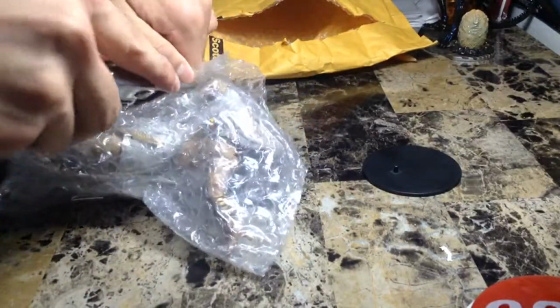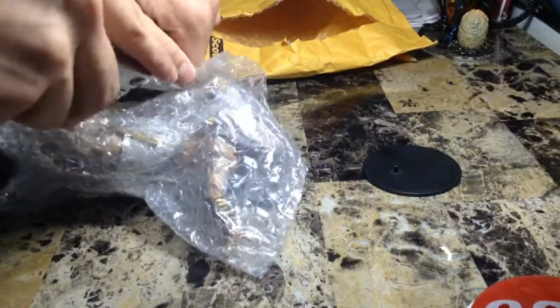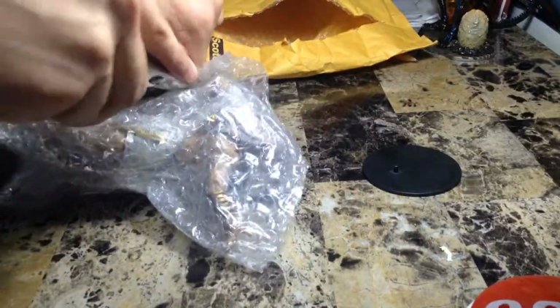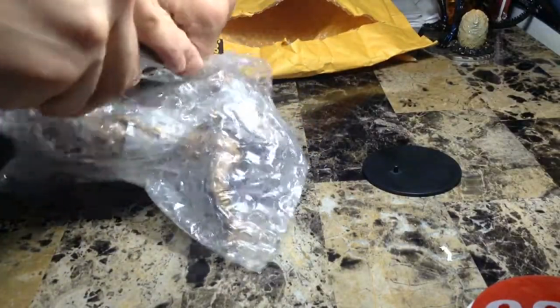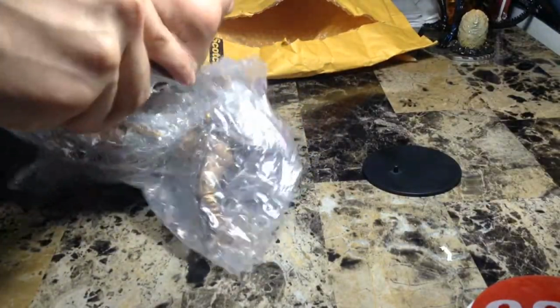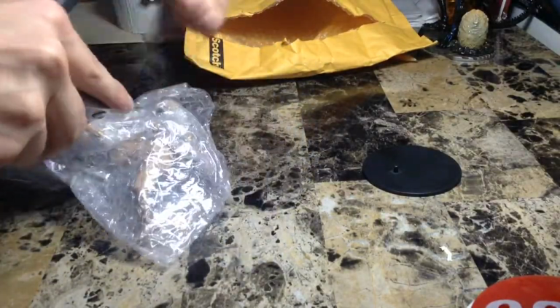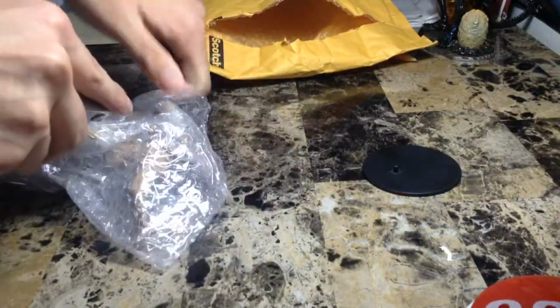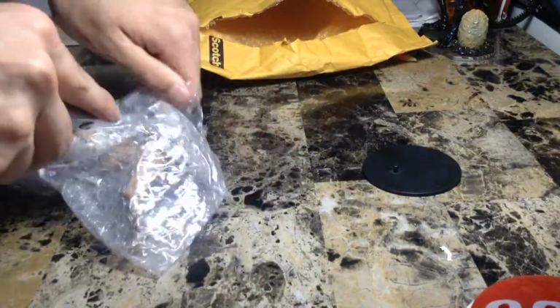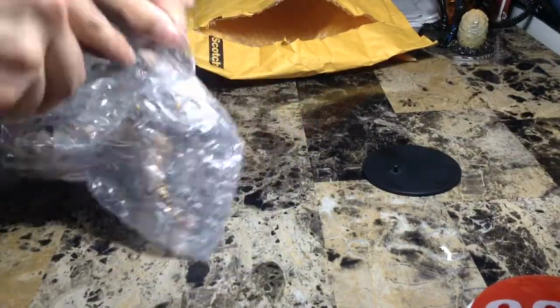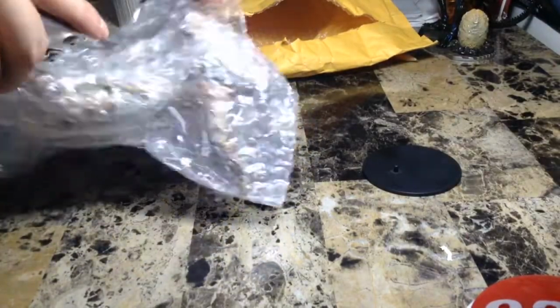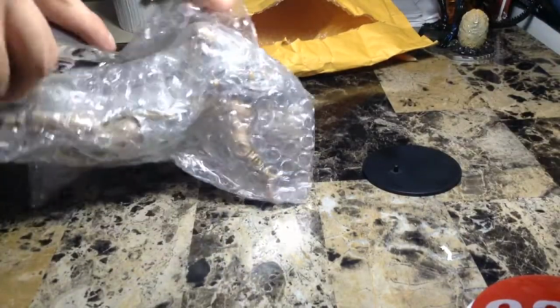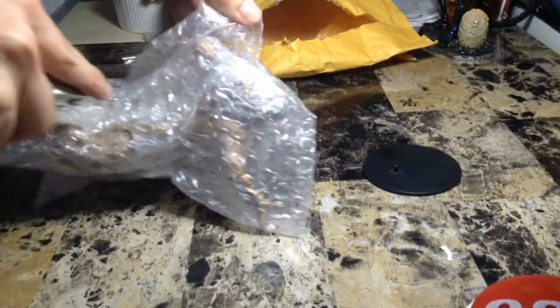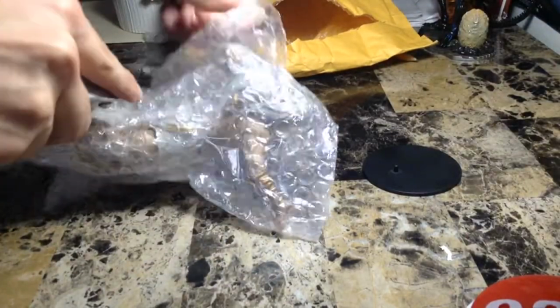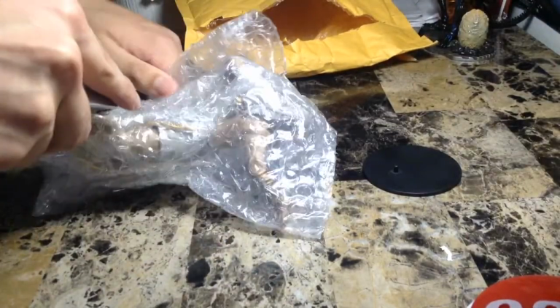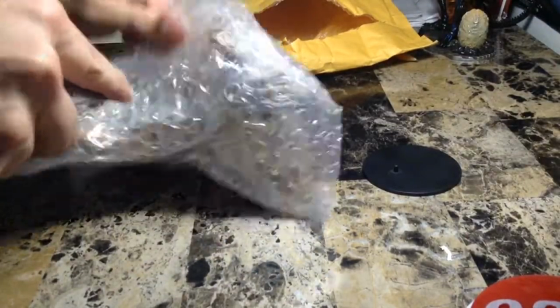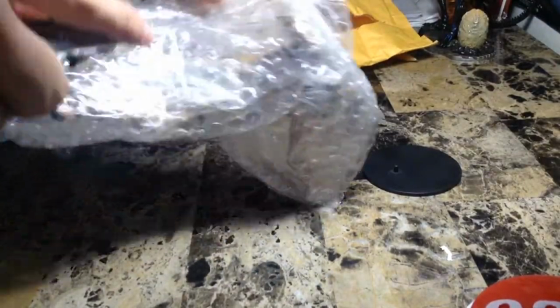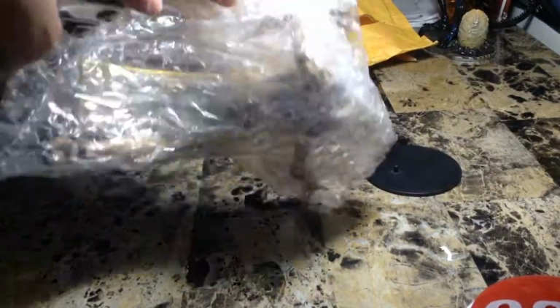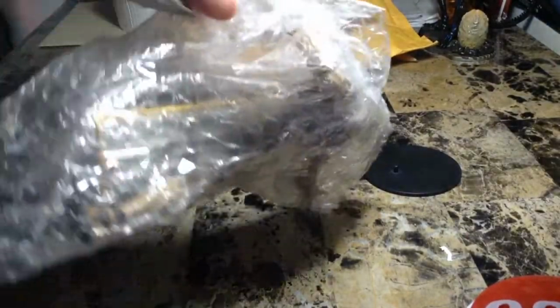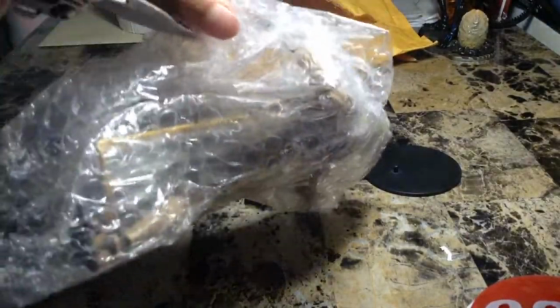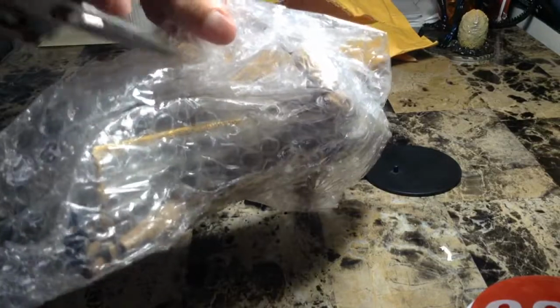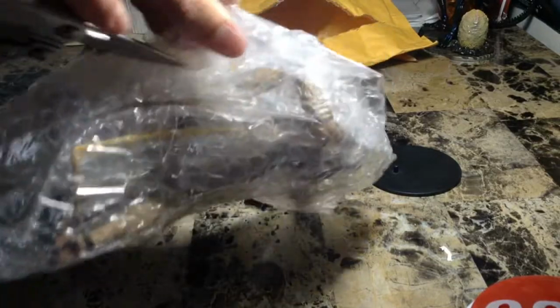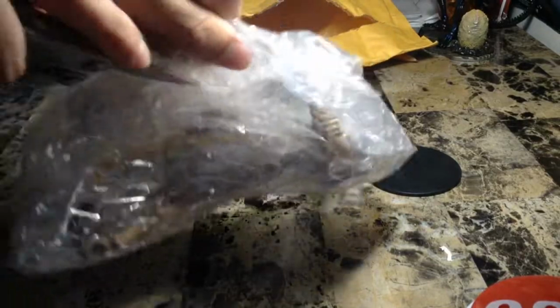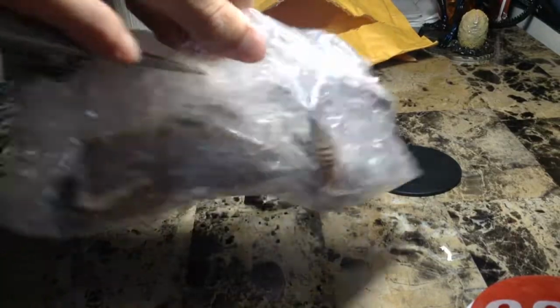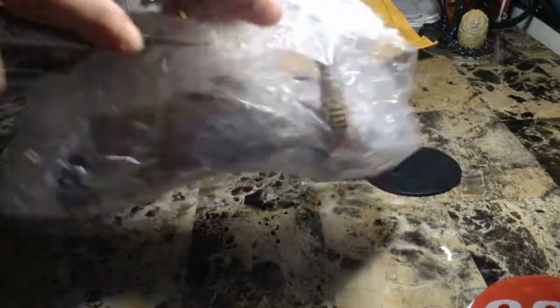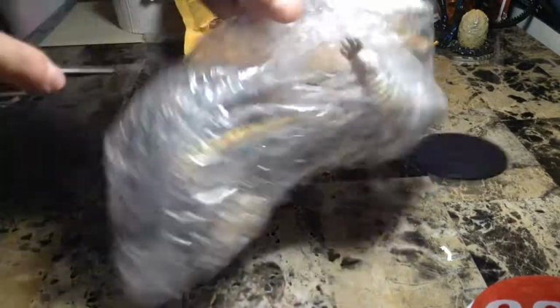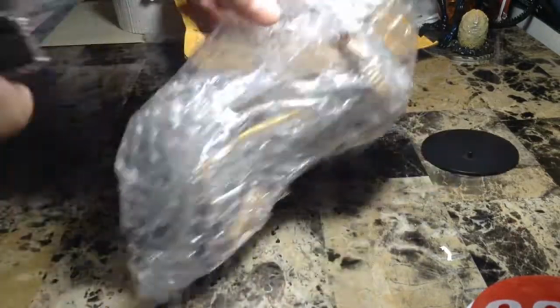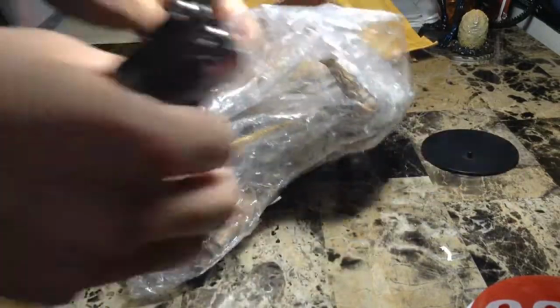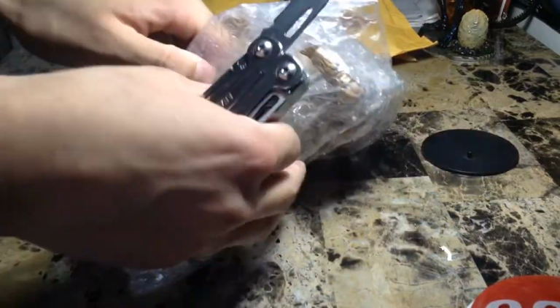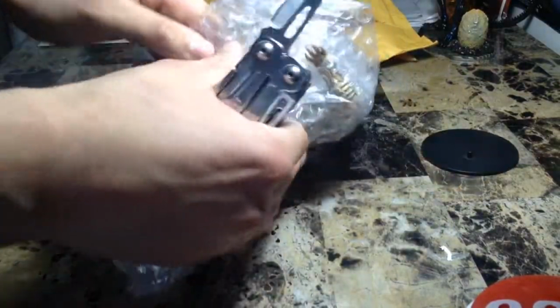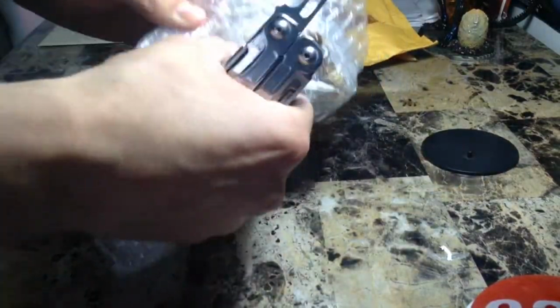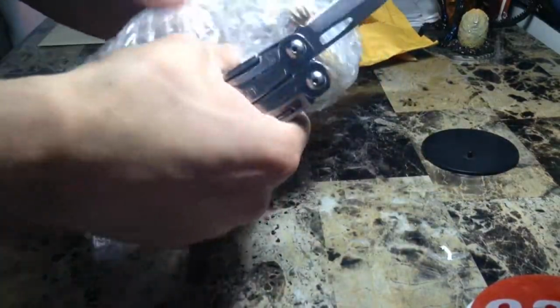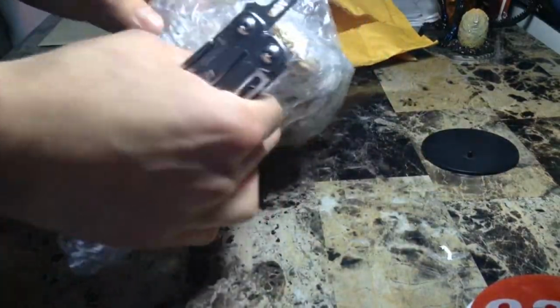It's a lot smaller than I thought it was. I thought he was supposed to be bigger, but well, it's got really a lot of tape on this sucker.